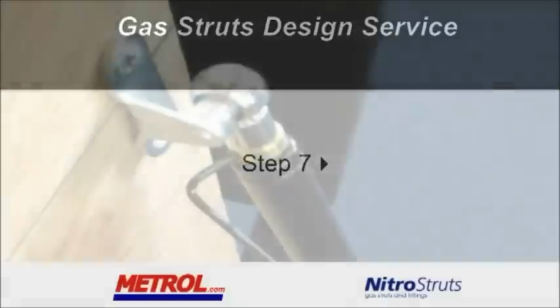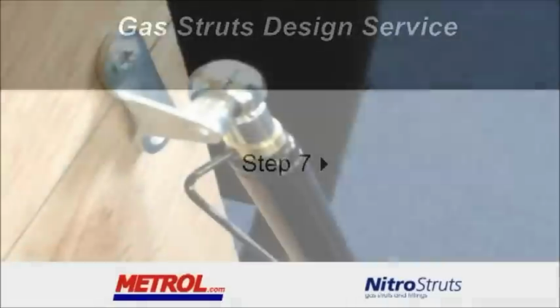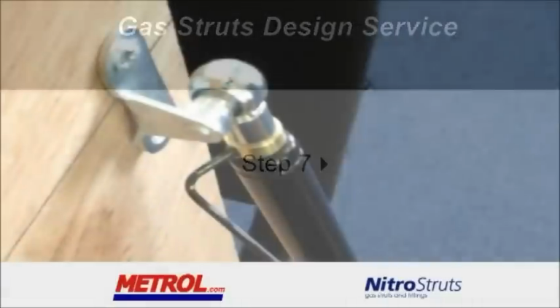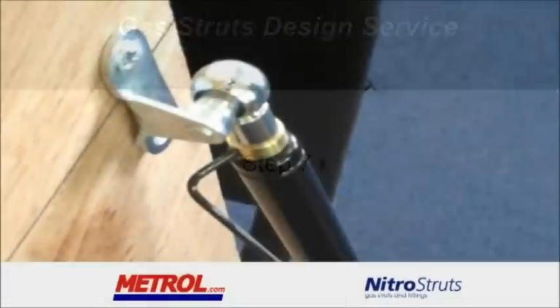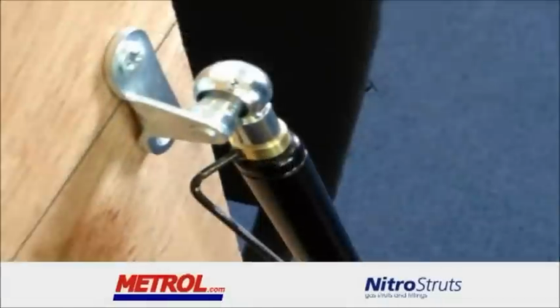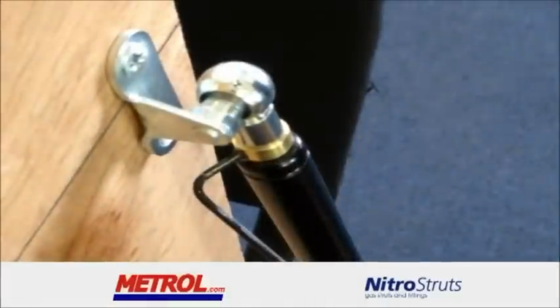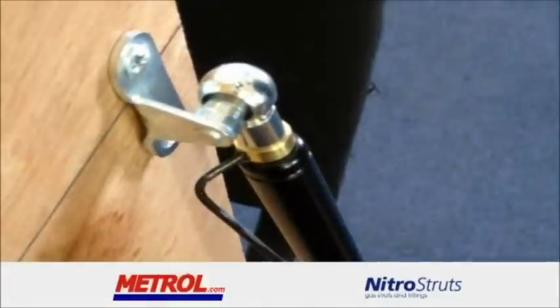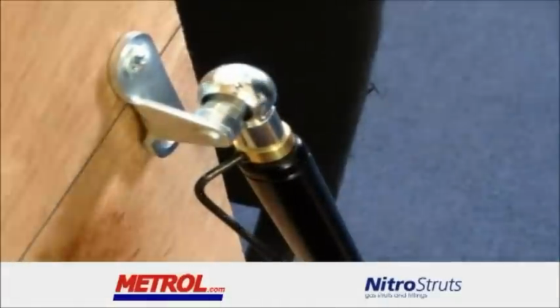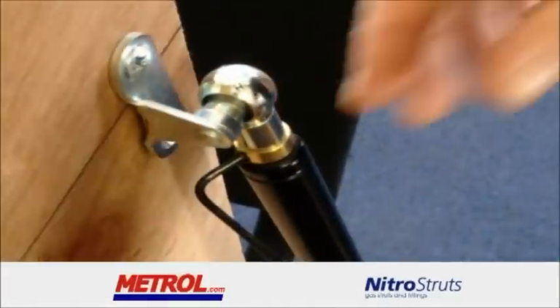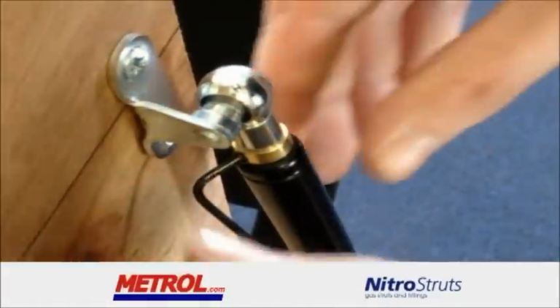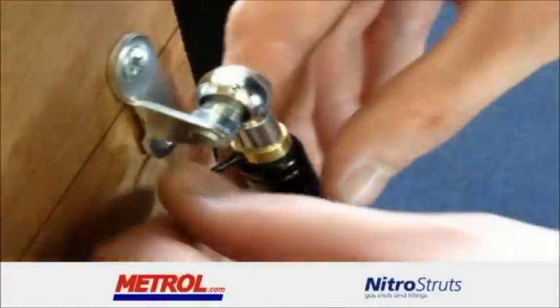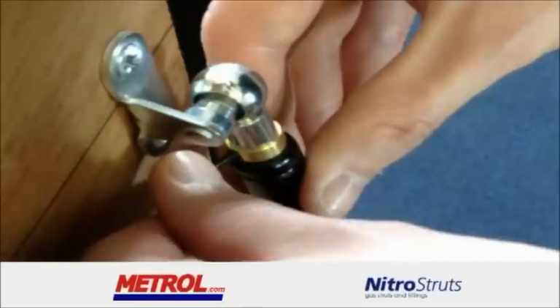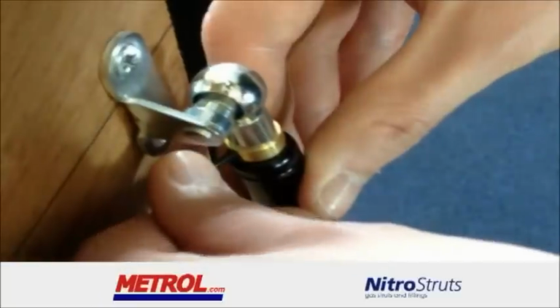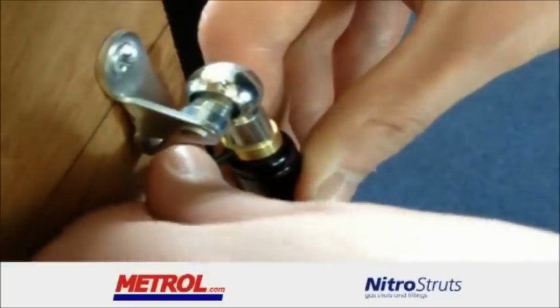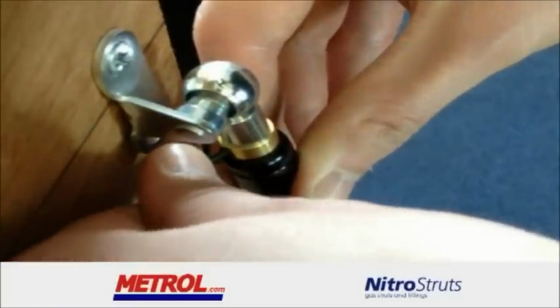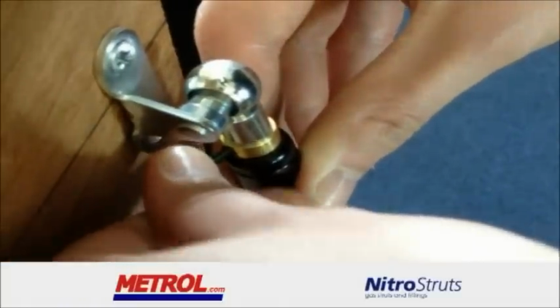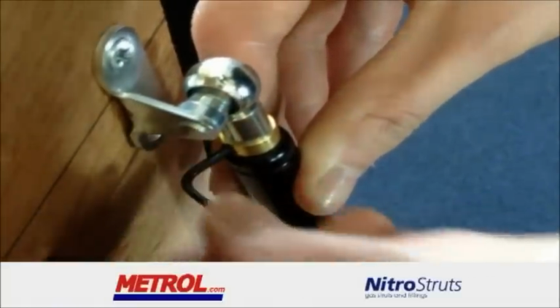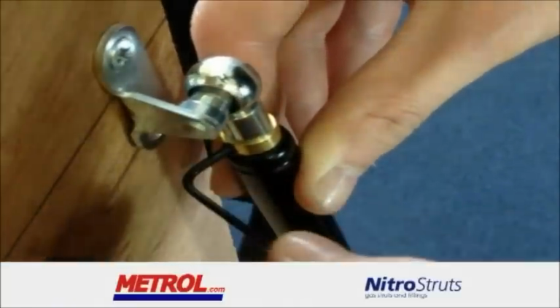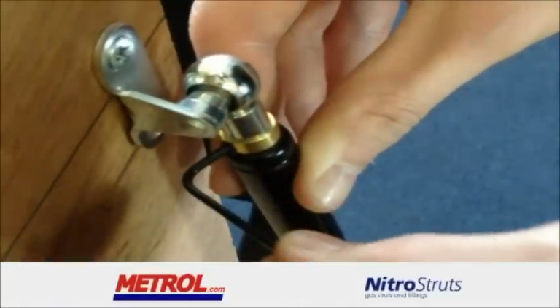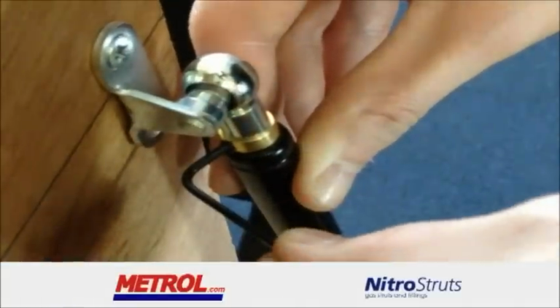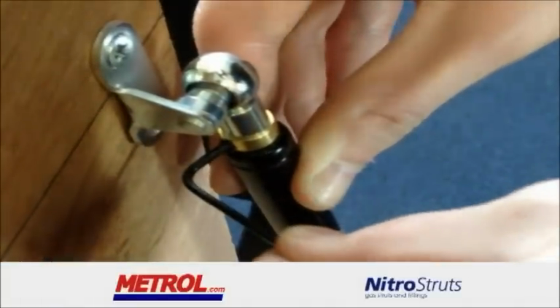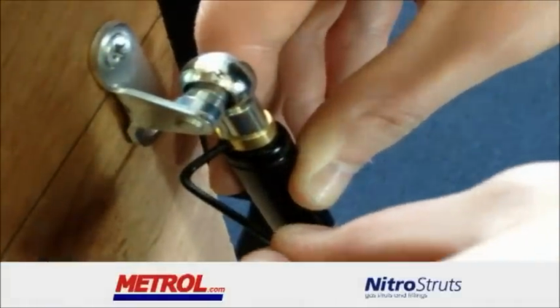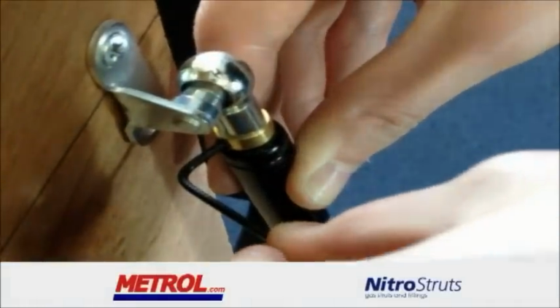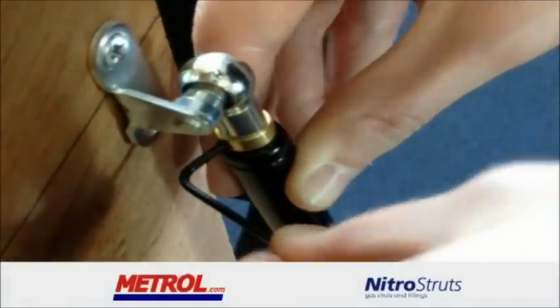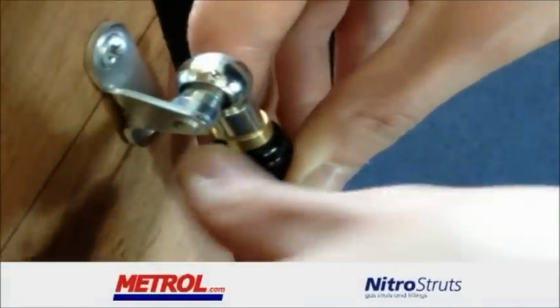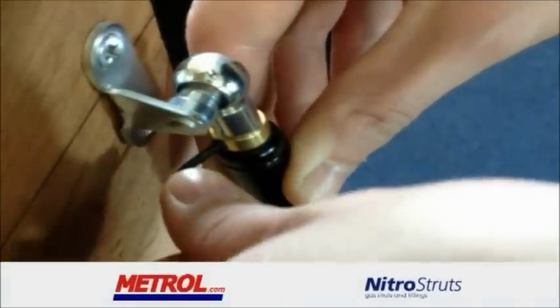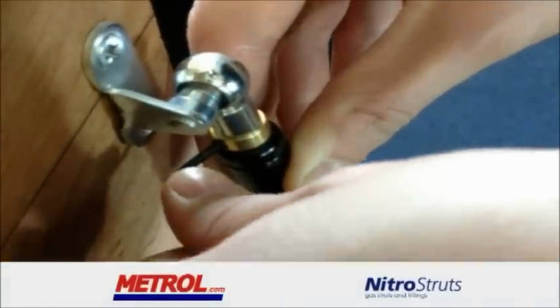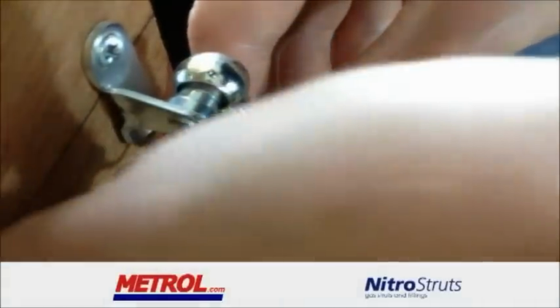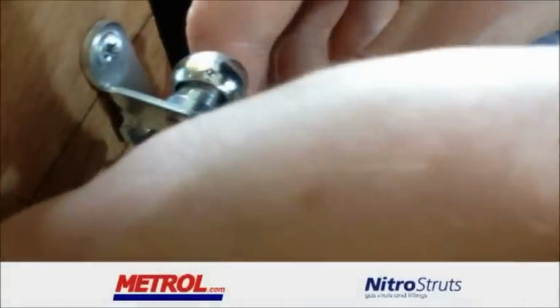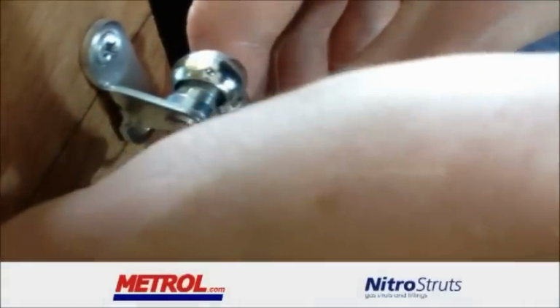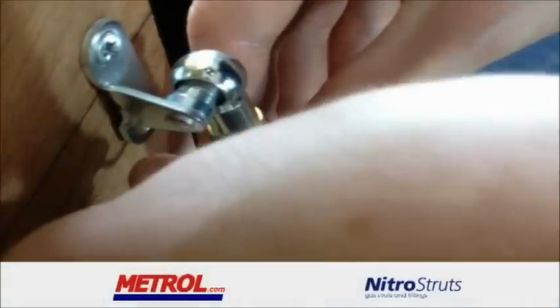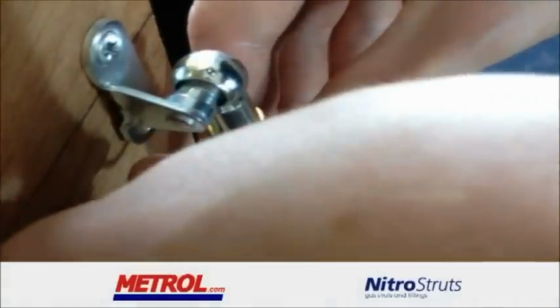Step 7. If the pressure was too high, then you may need to degas the strut through the grub screw at the tube end.